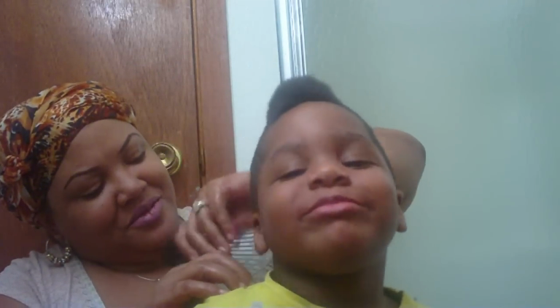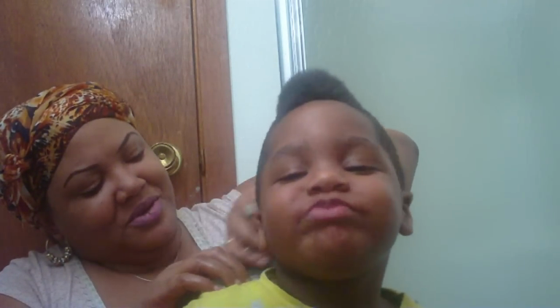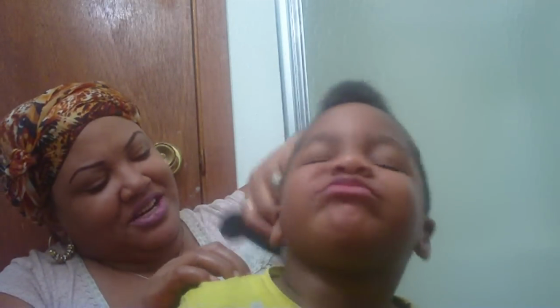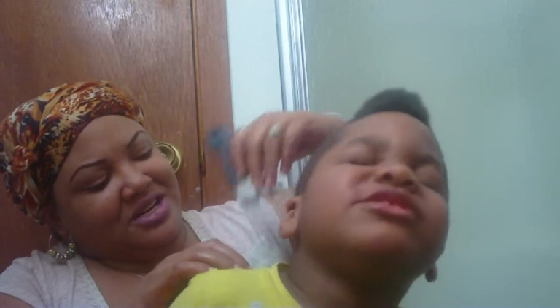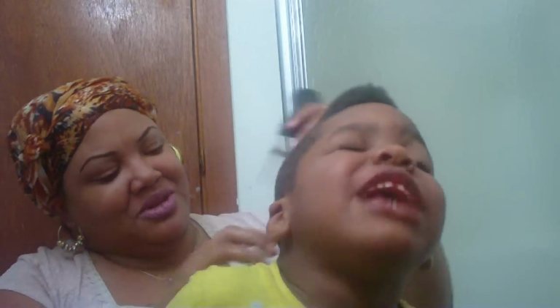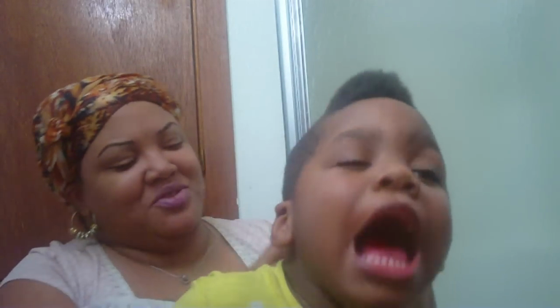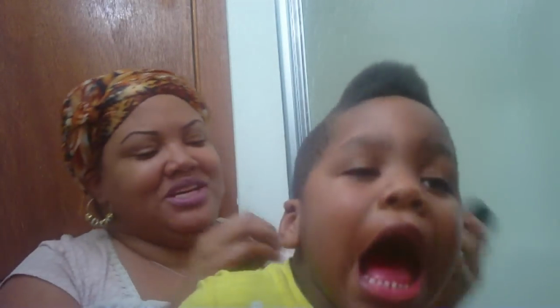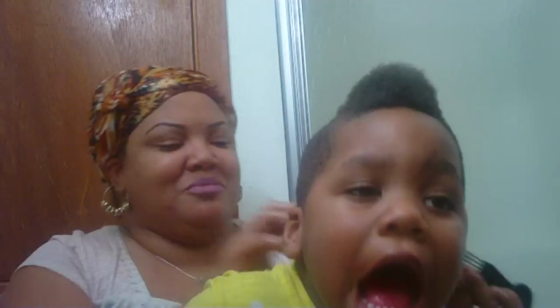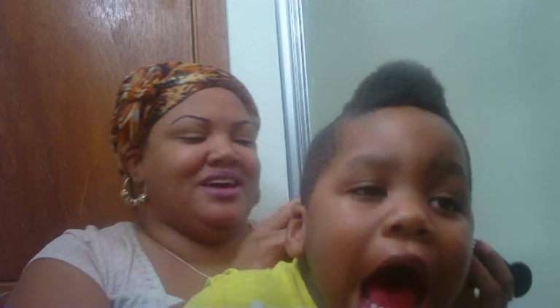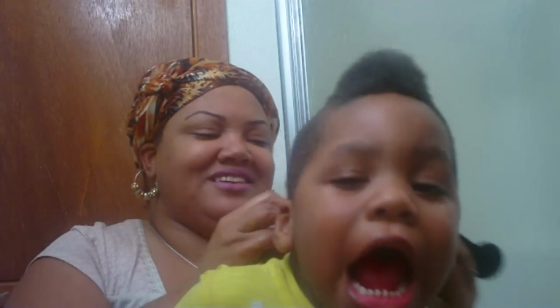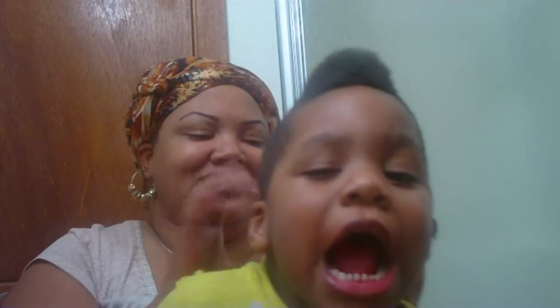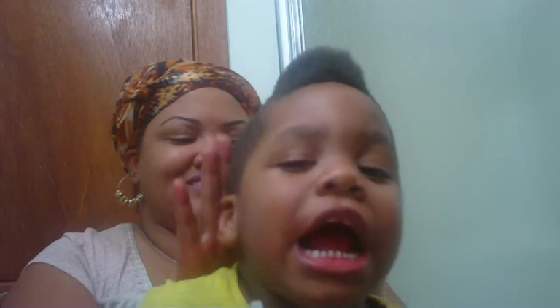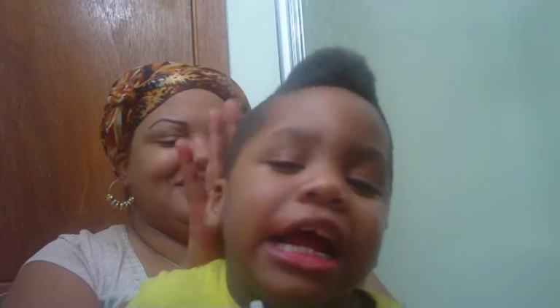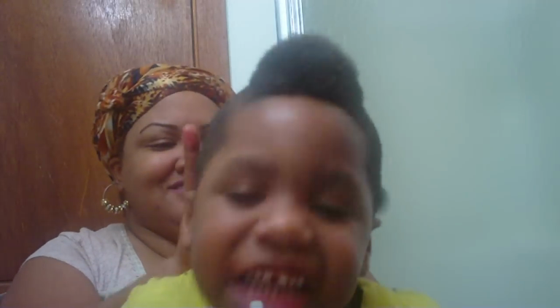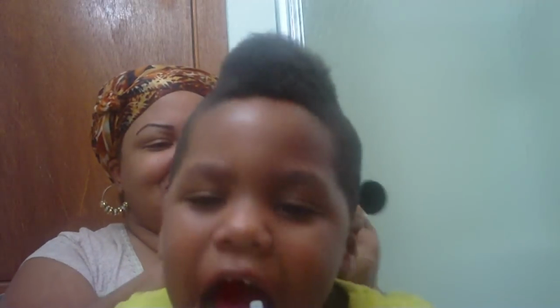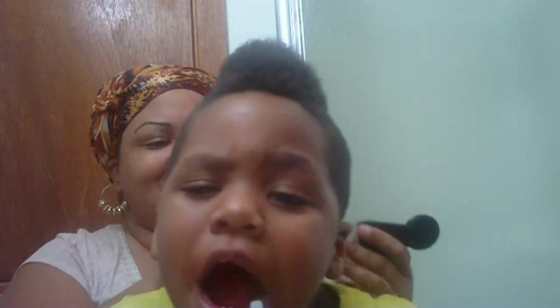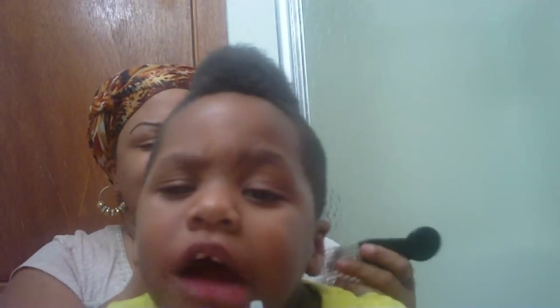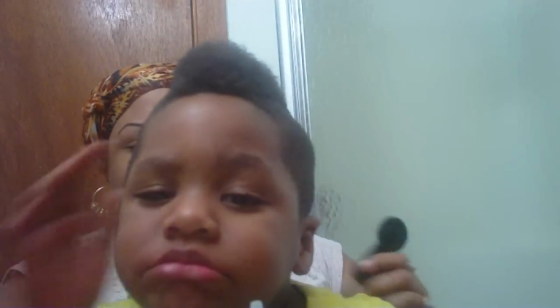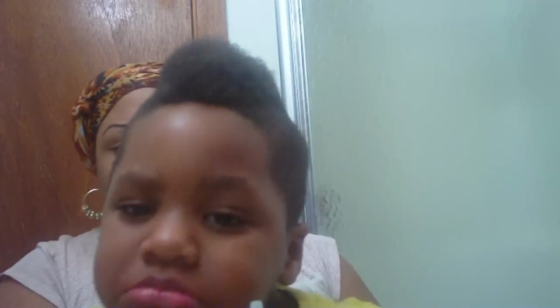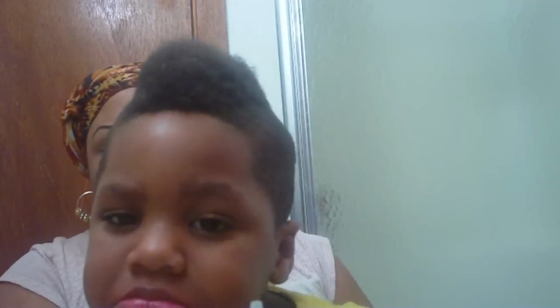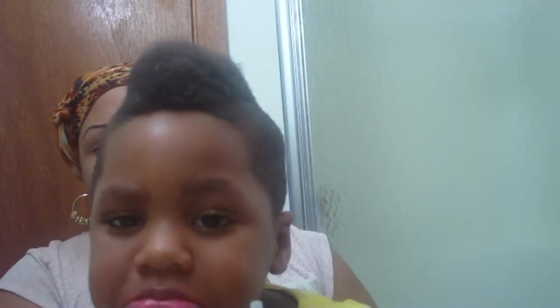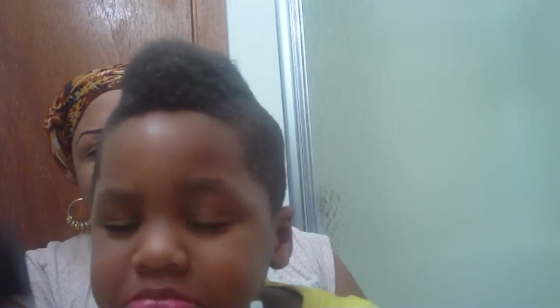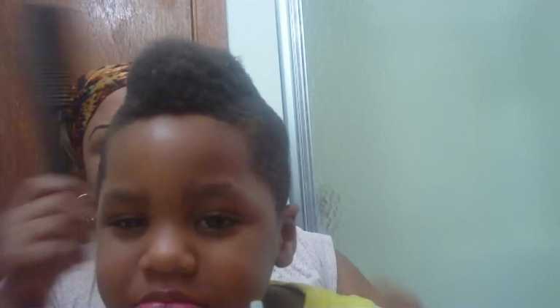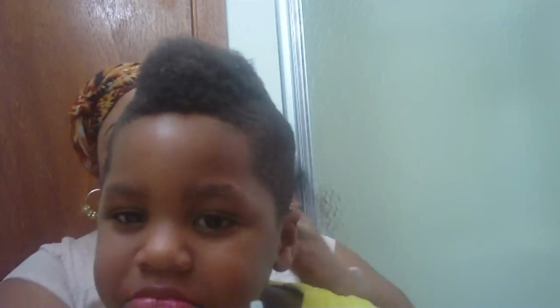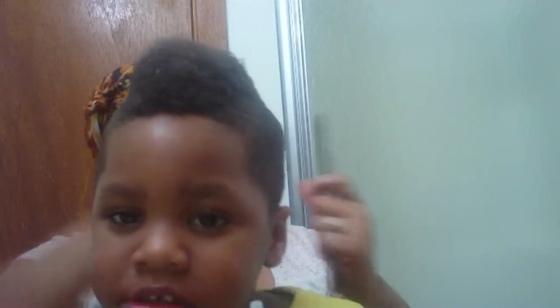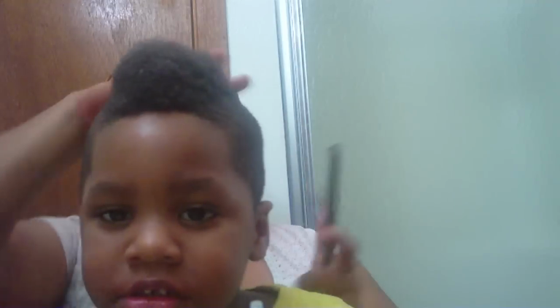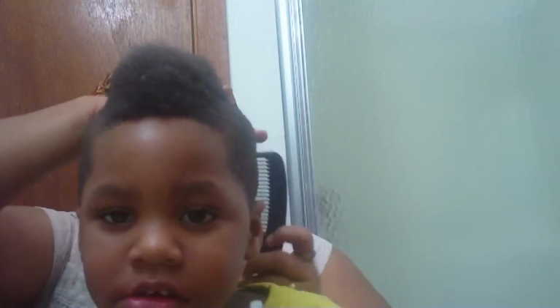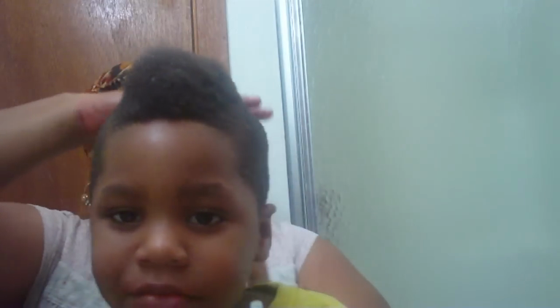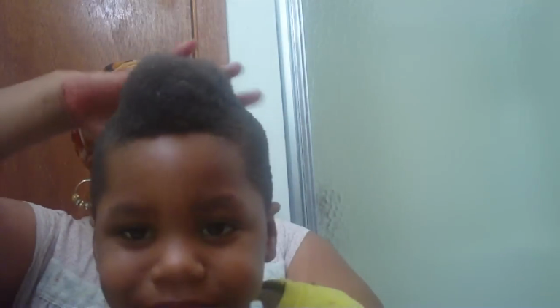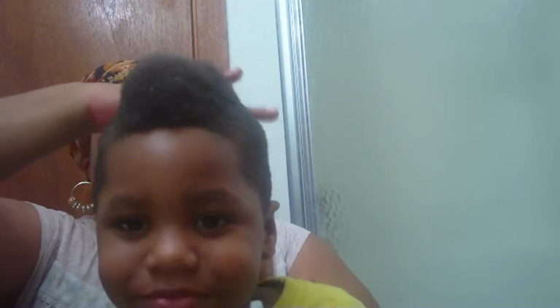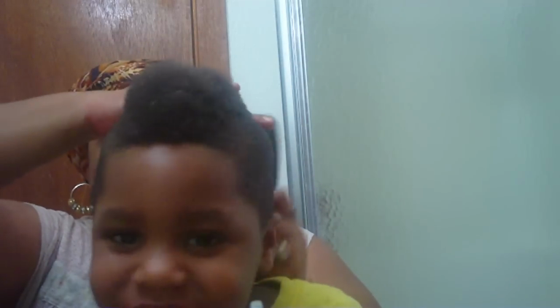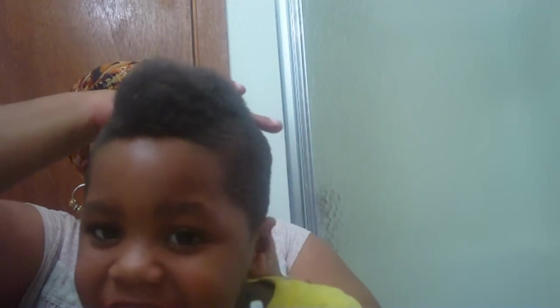That's enough with the picking. We'll be done in a minute when we get the back. Let me switch to the comb.